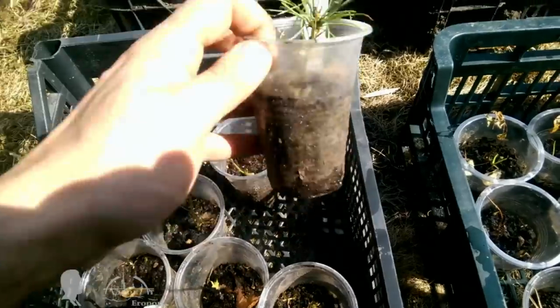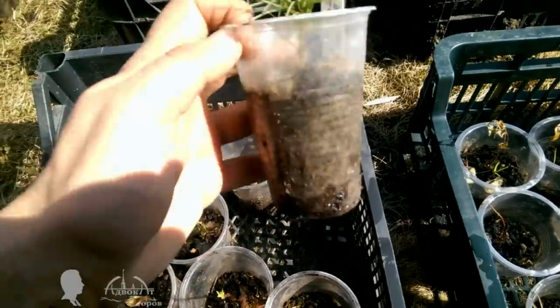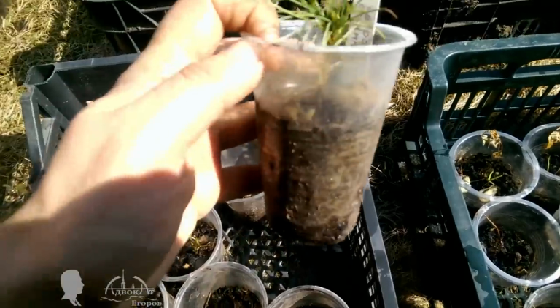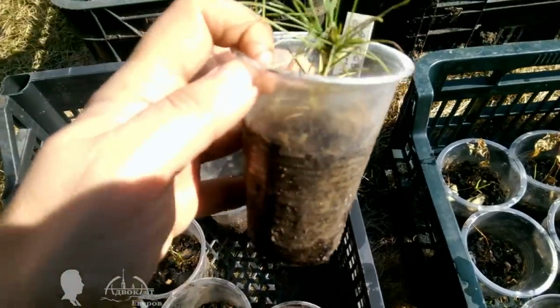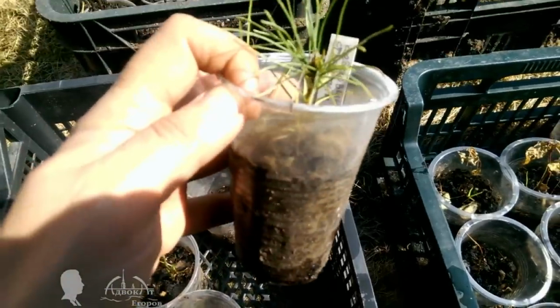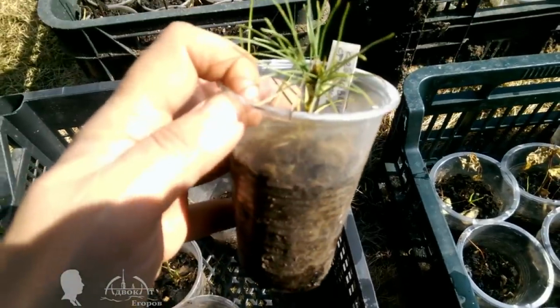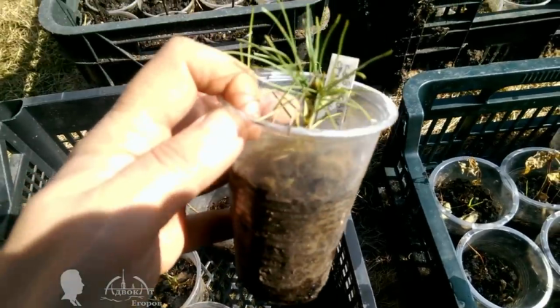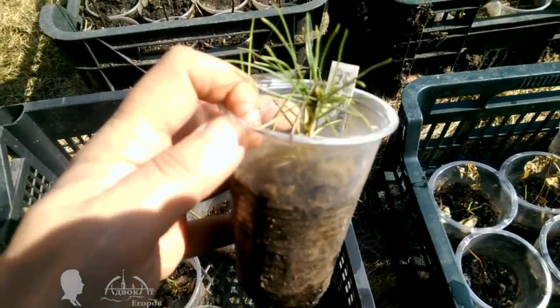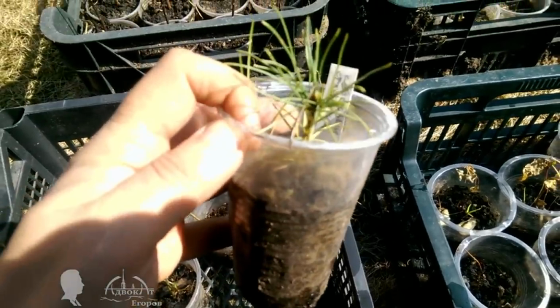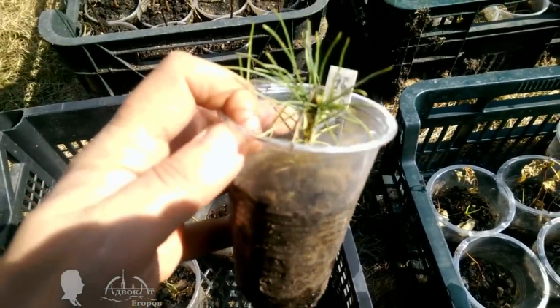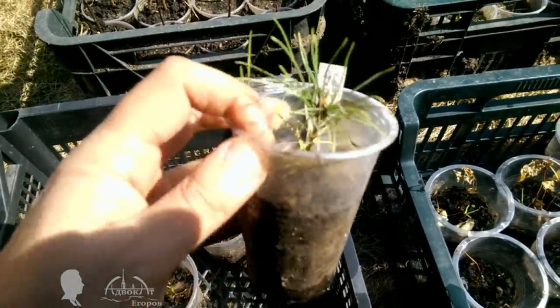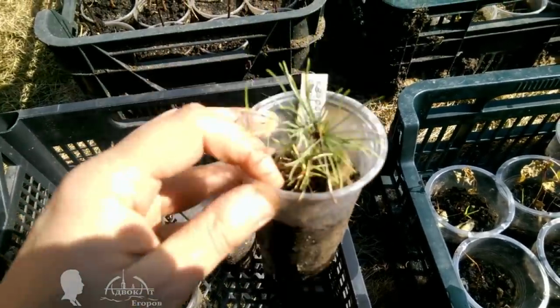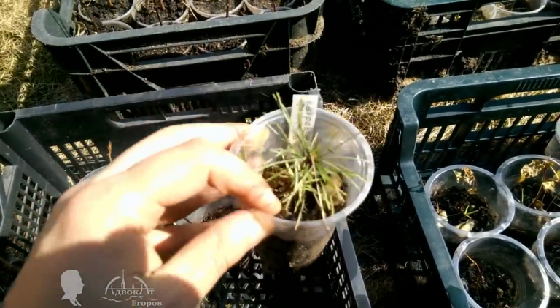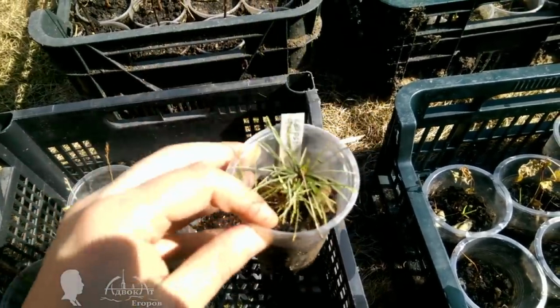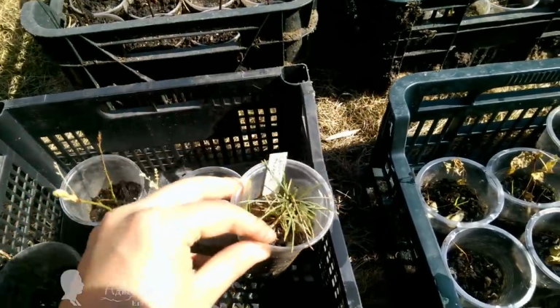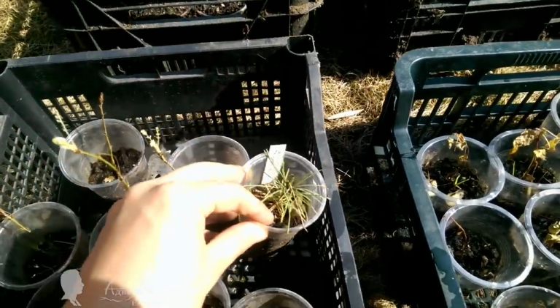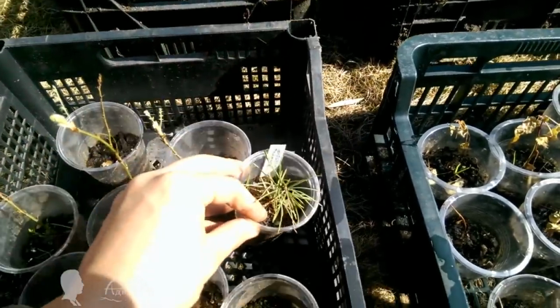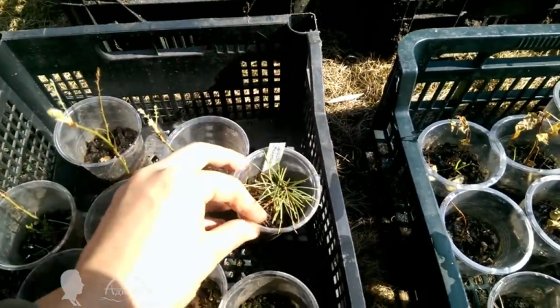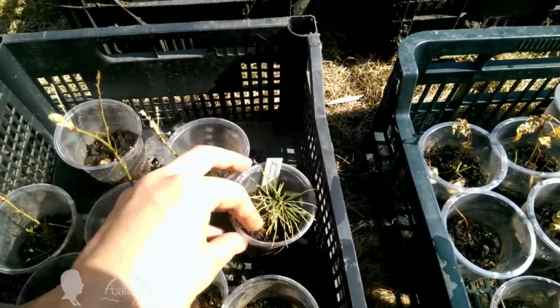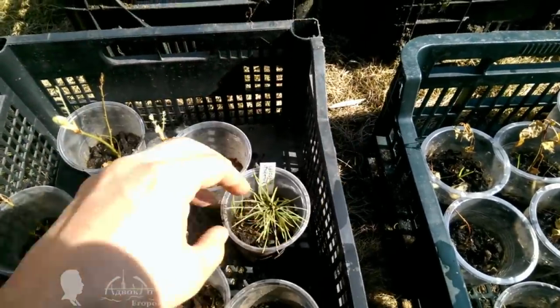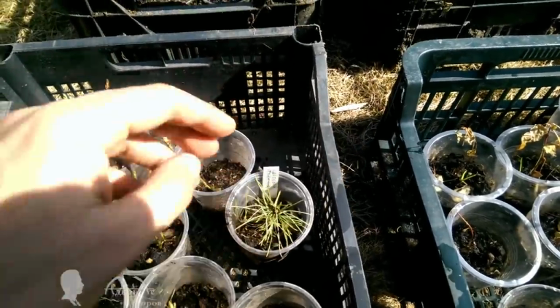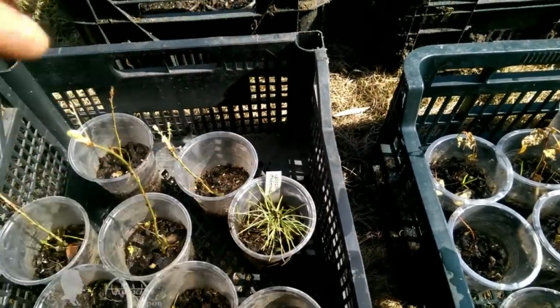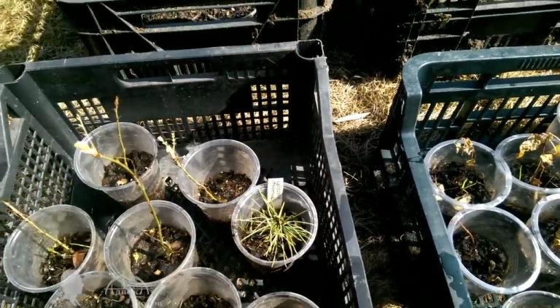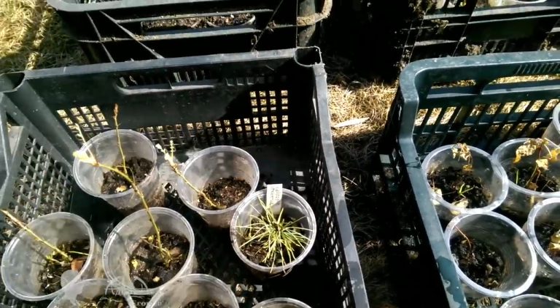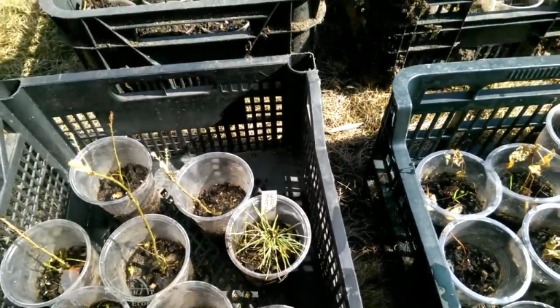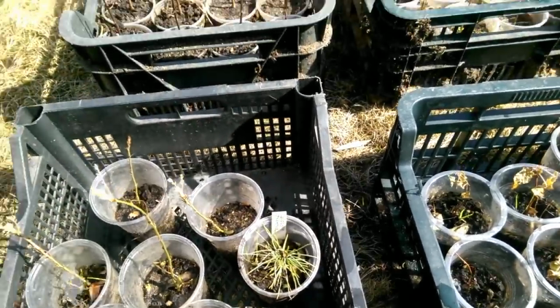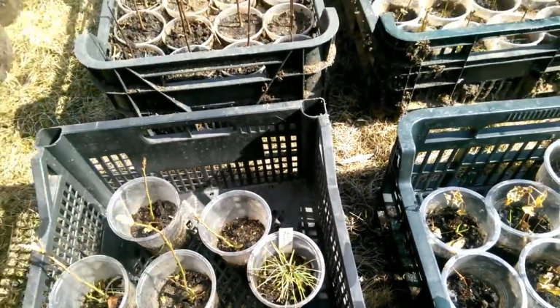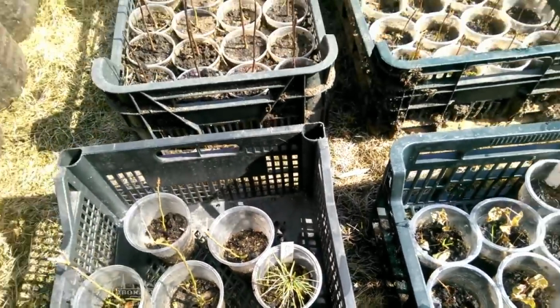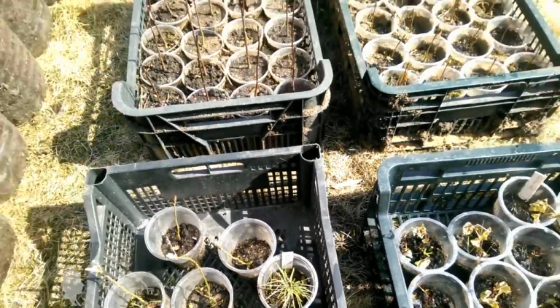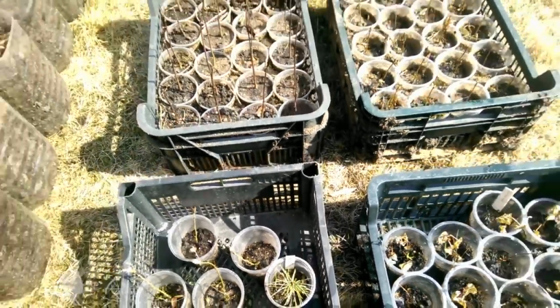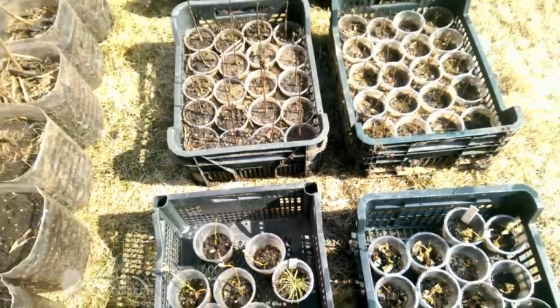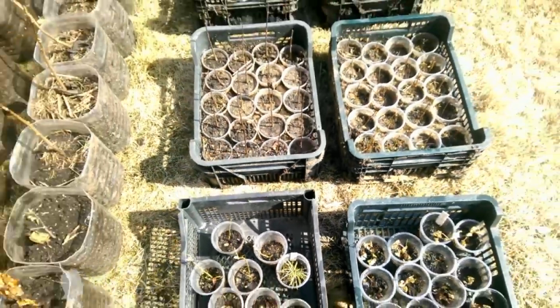I'm planning to make a separate video about how to grow trees from seeds and make money doing it.